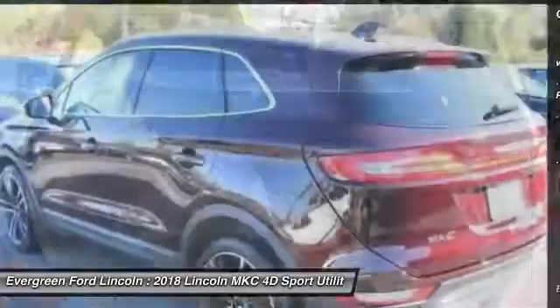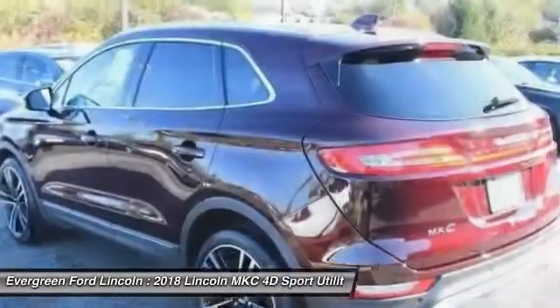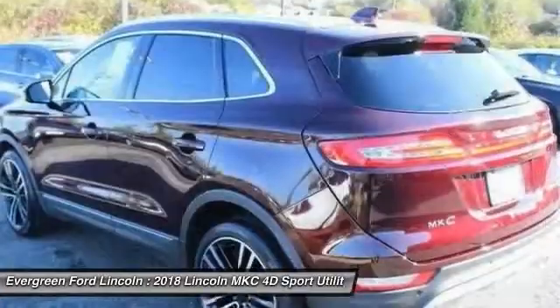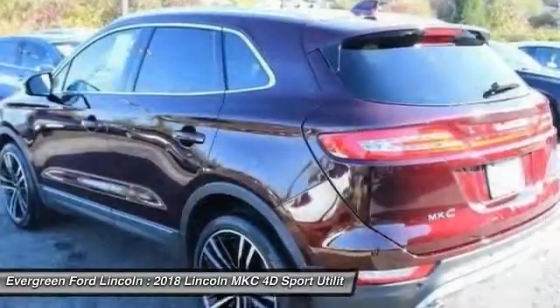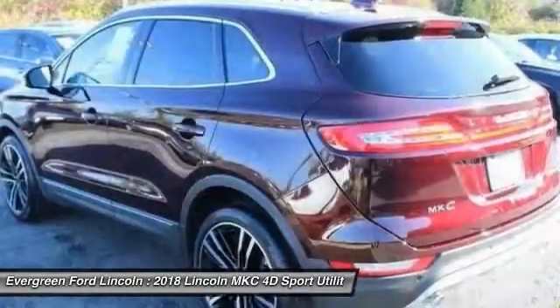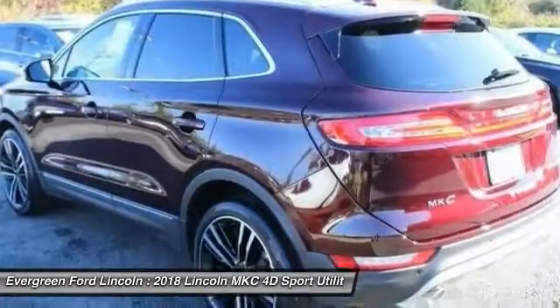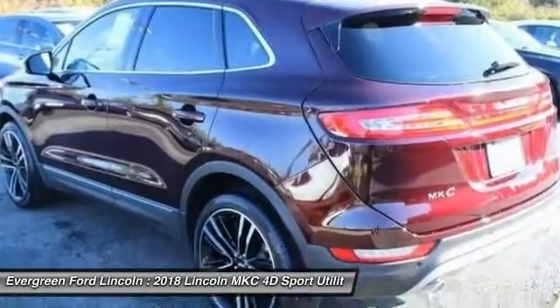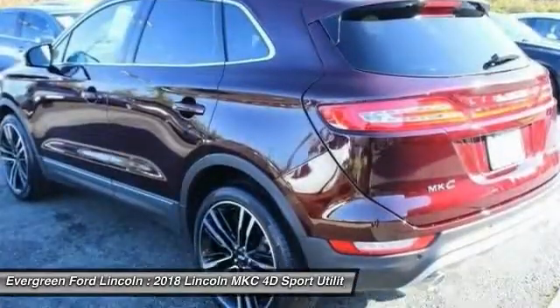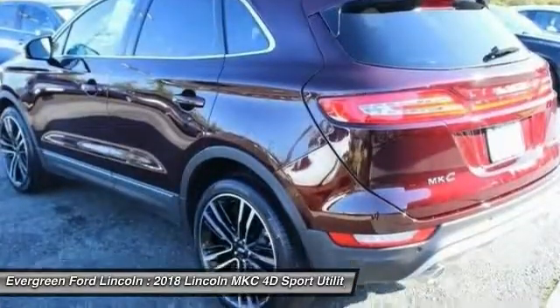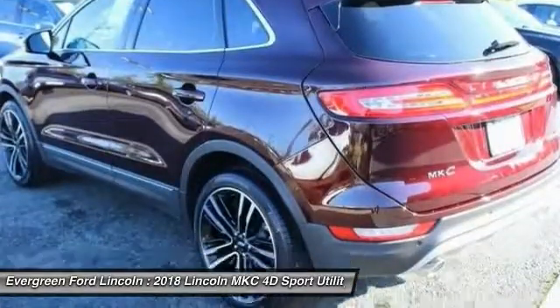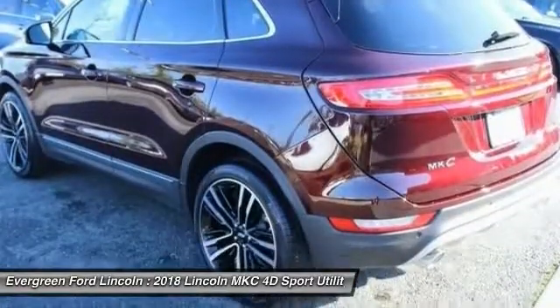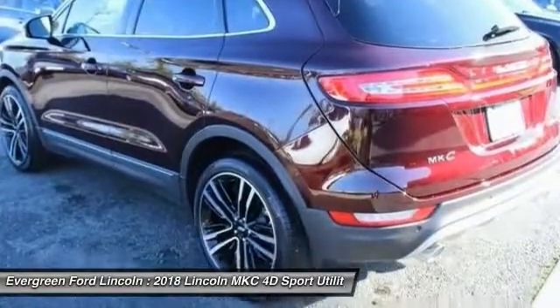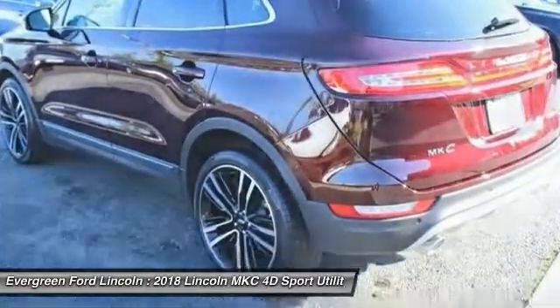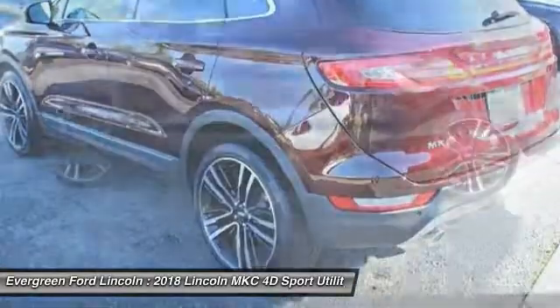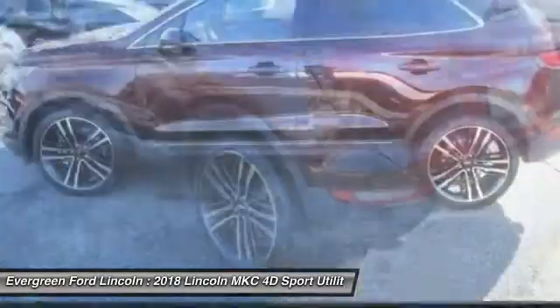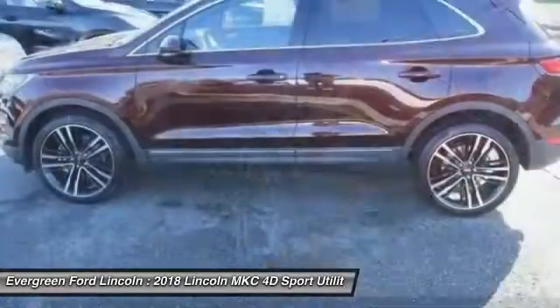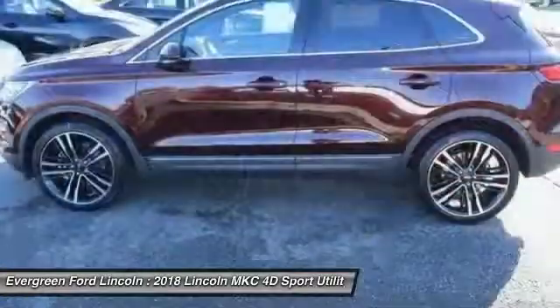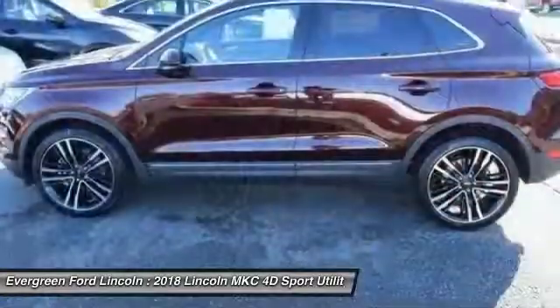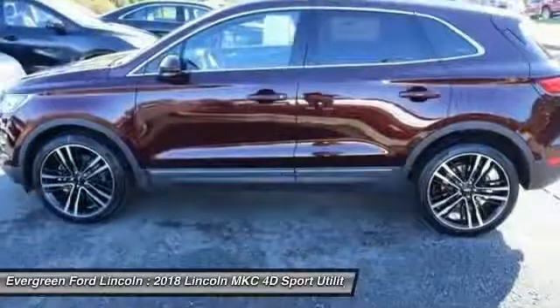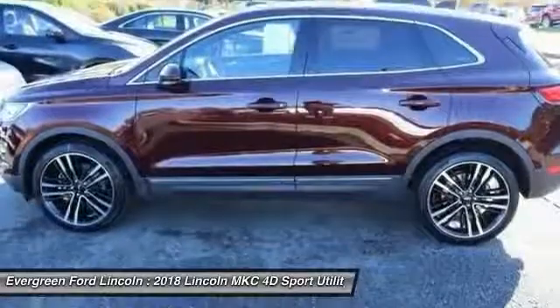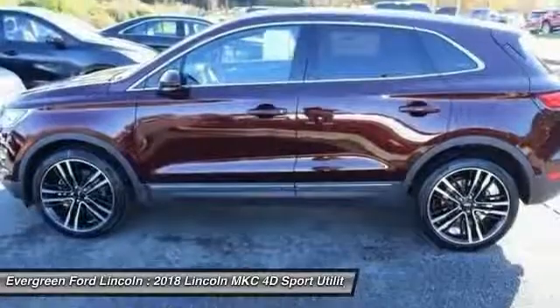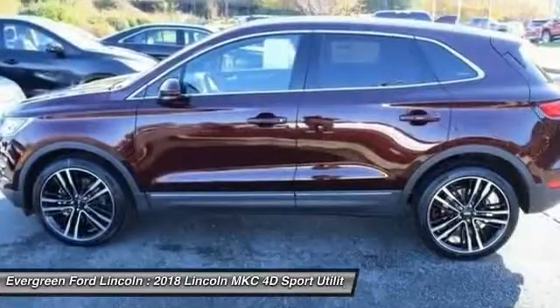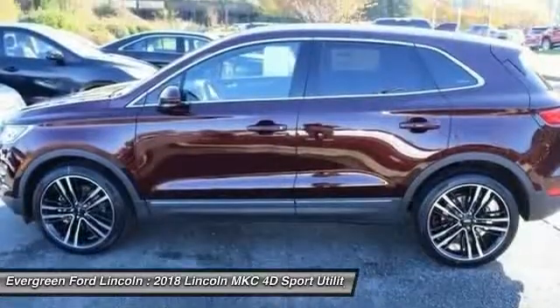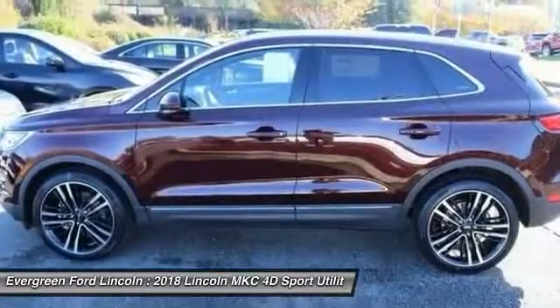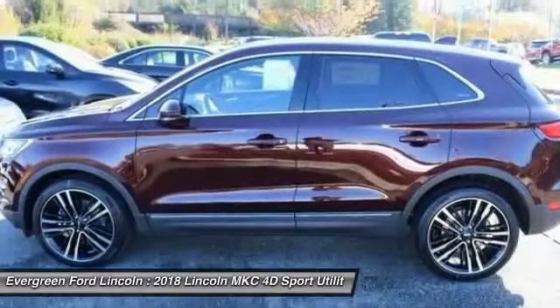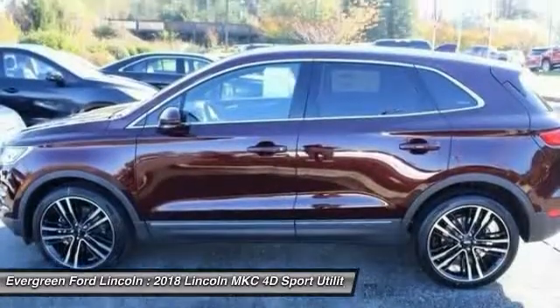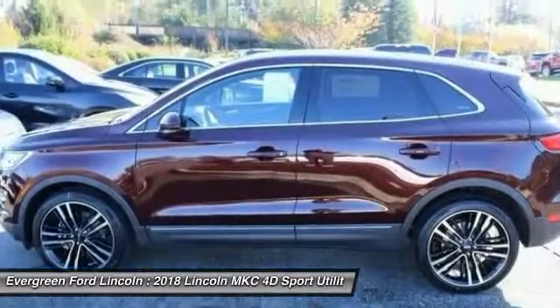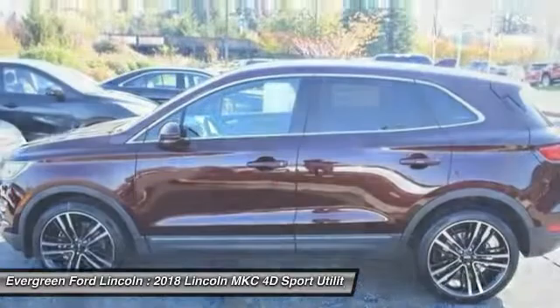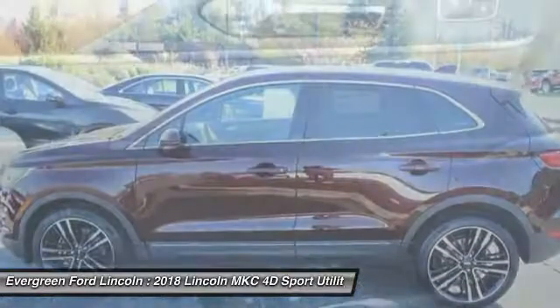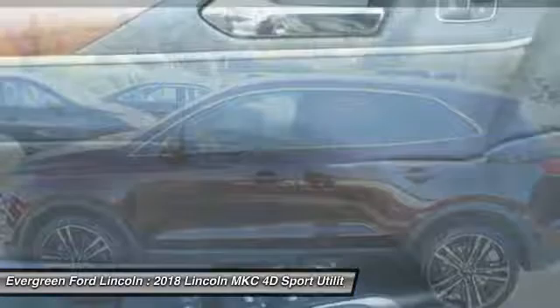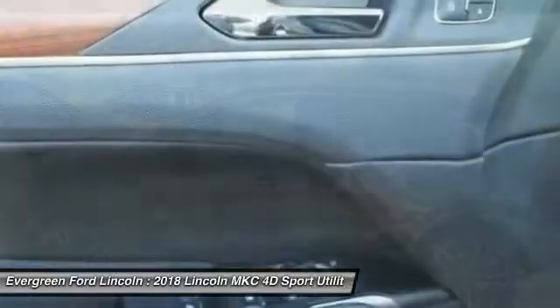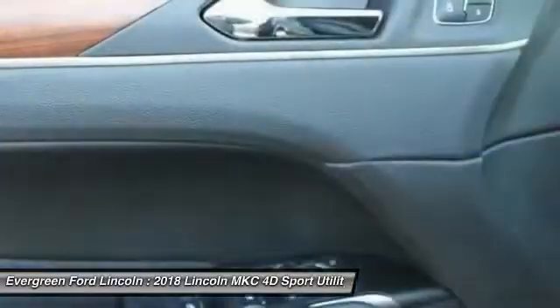Power steering, alloy wheels, four-wheel disc brakes, active suspension system, heated front seats.